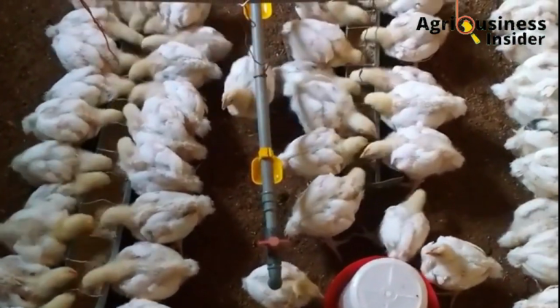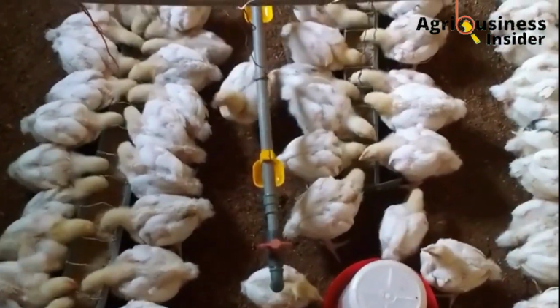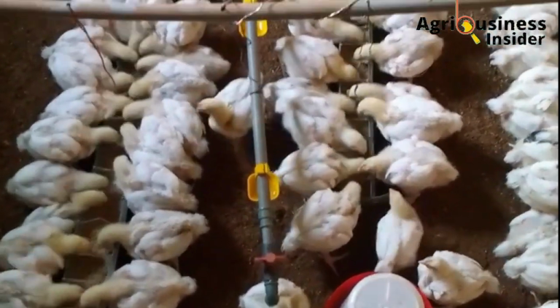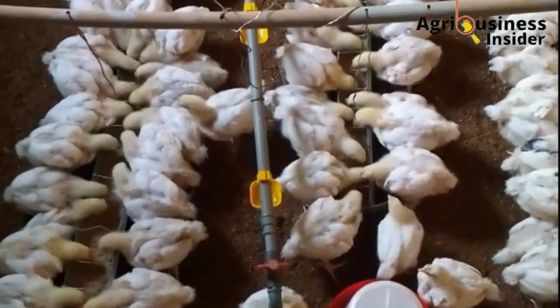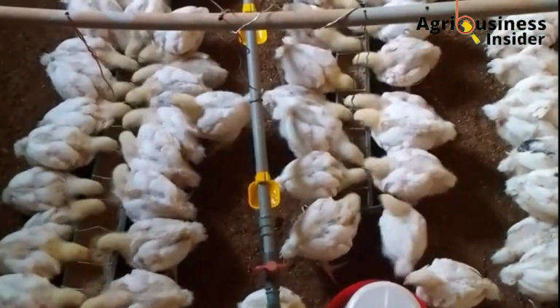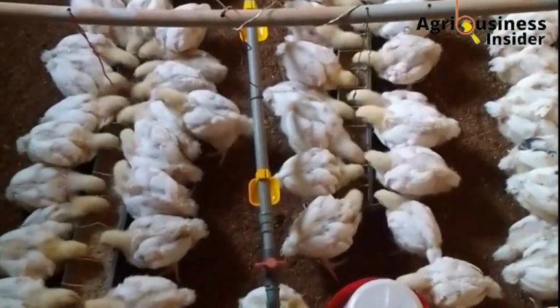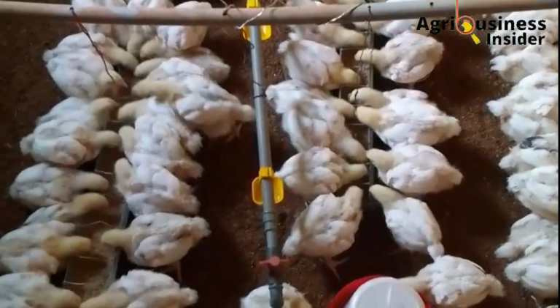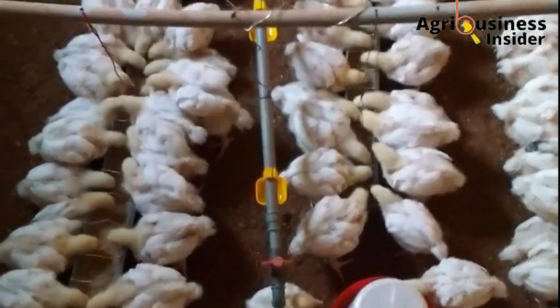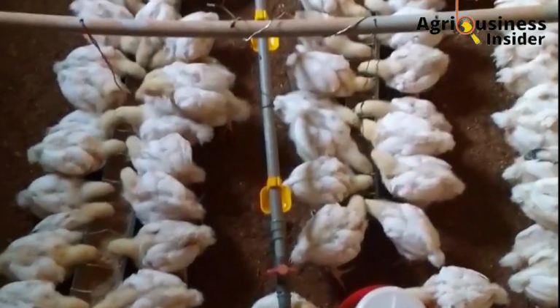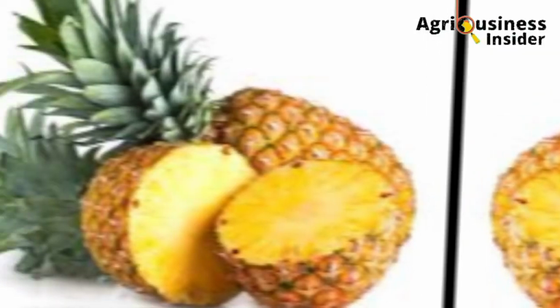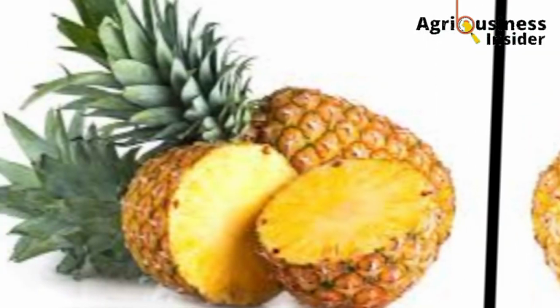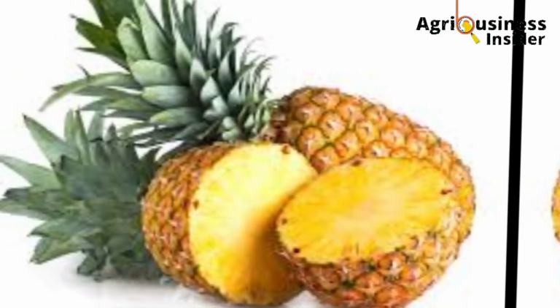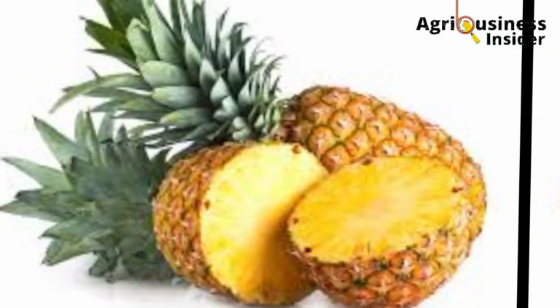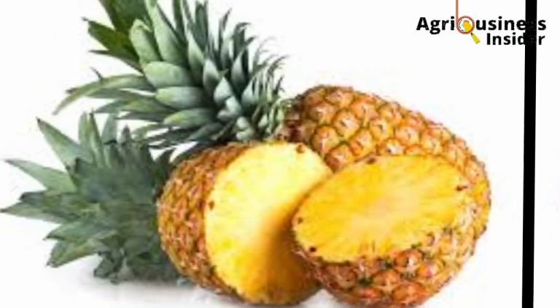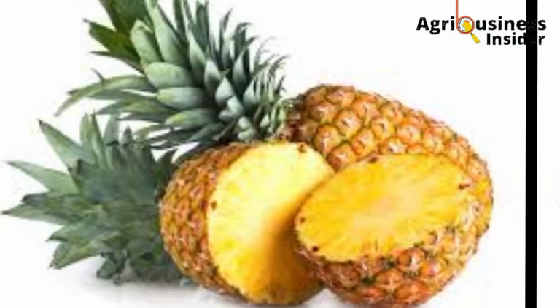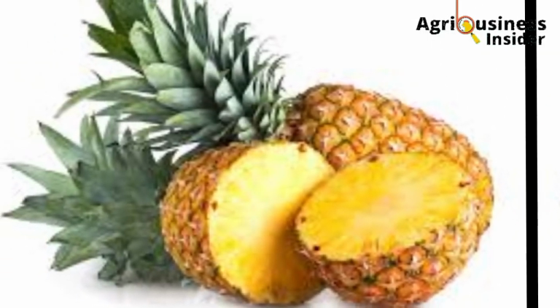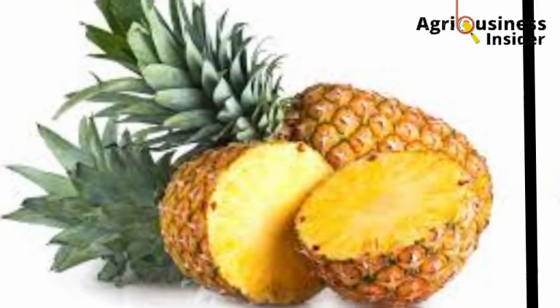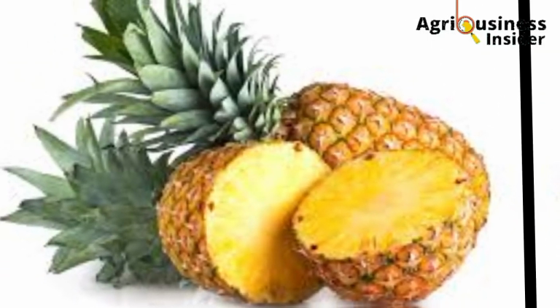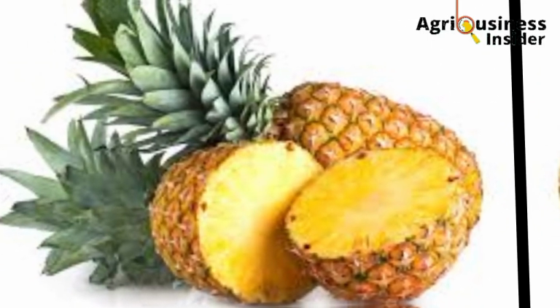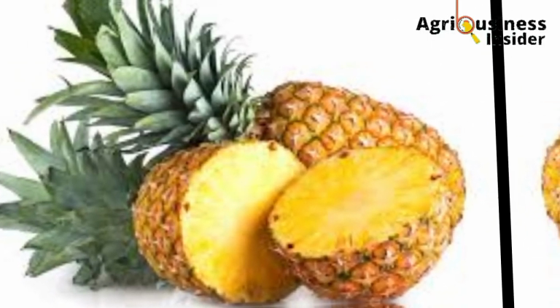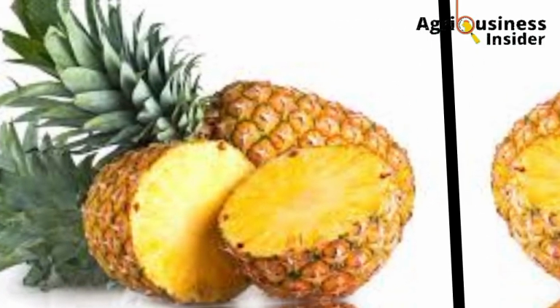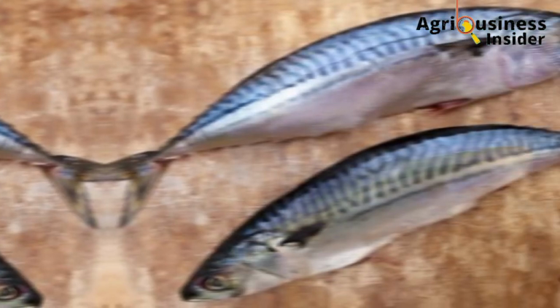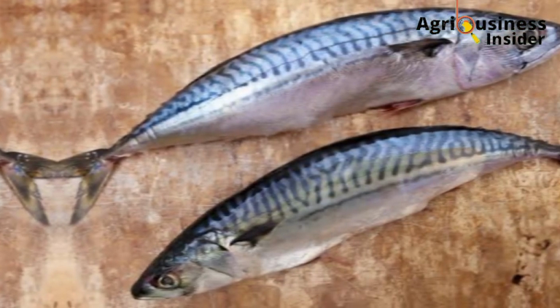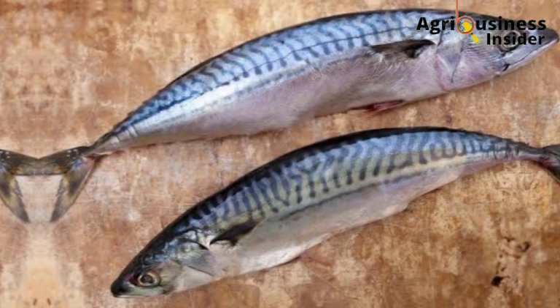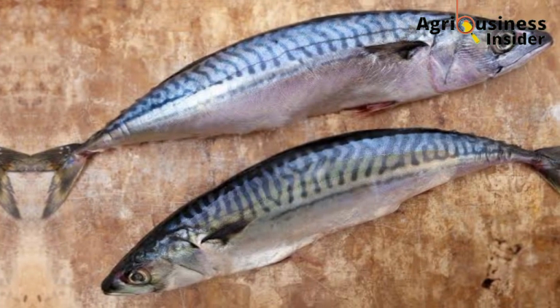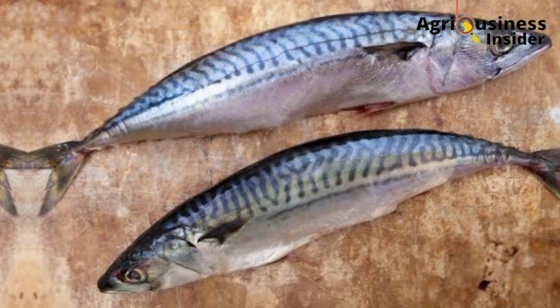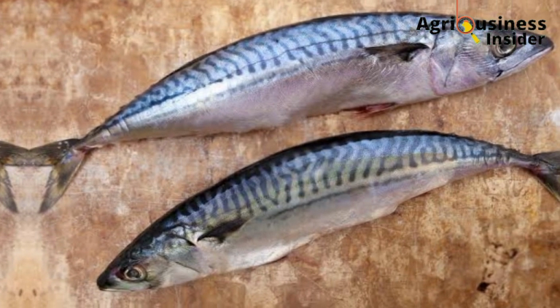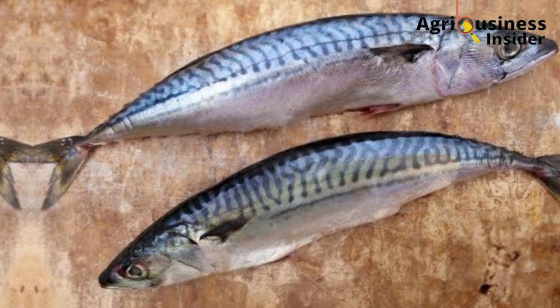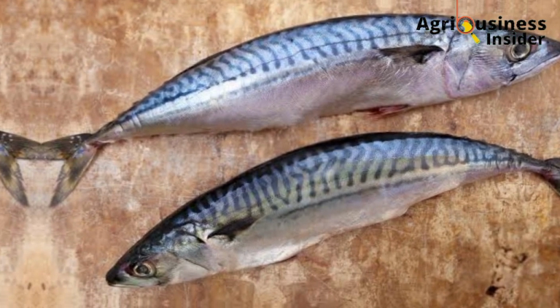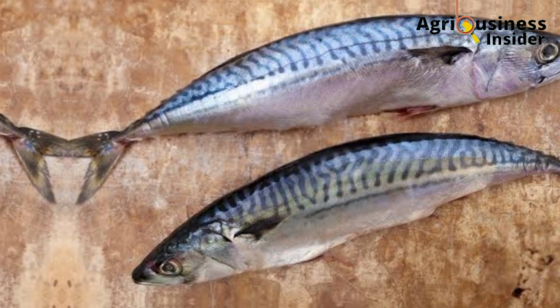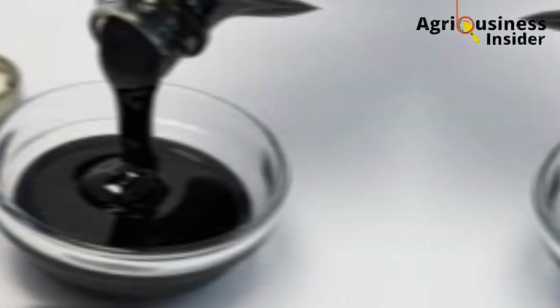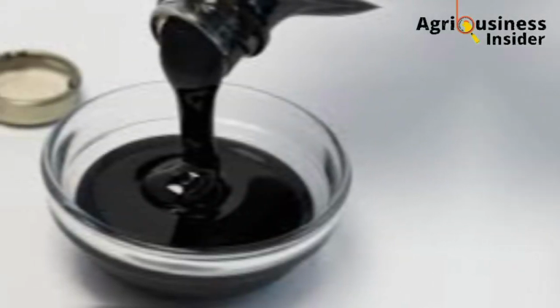Number one, you will need a pineapple fruit. Number two, you are going to need a fish. And number three, it's molasses.